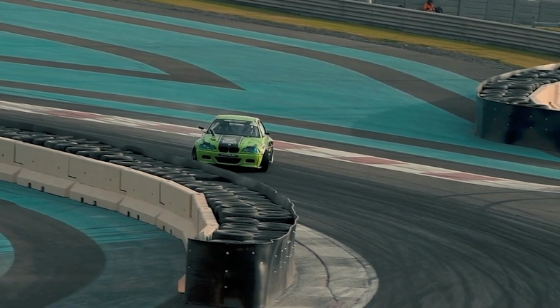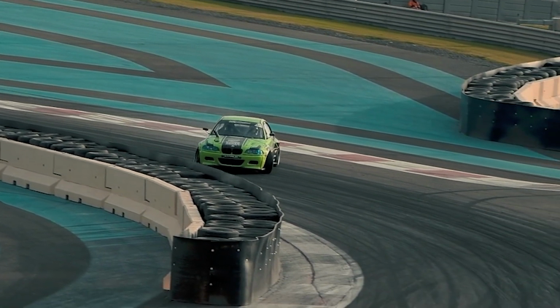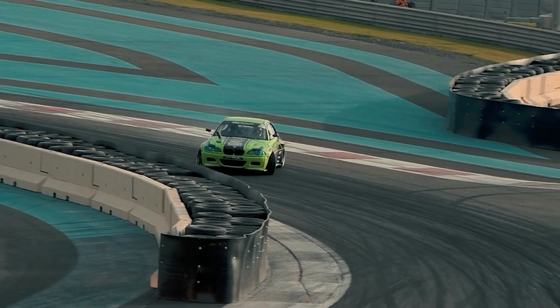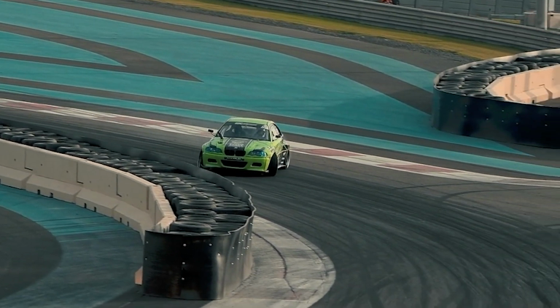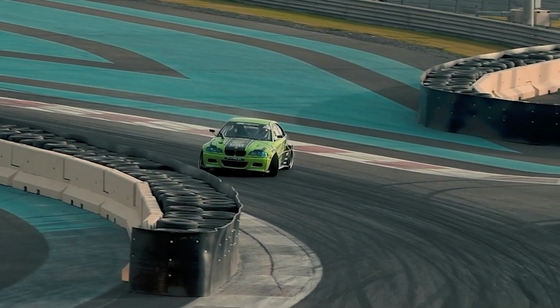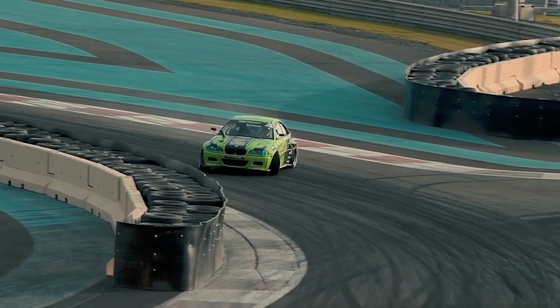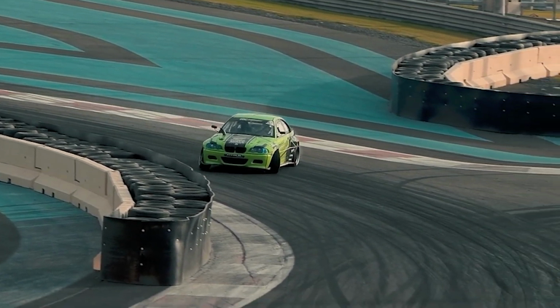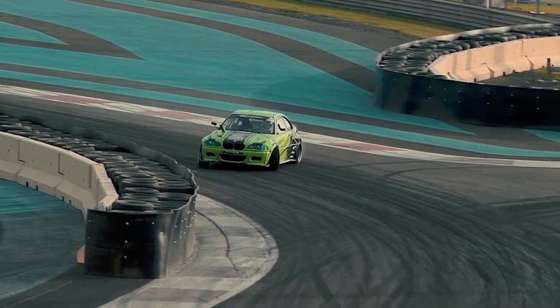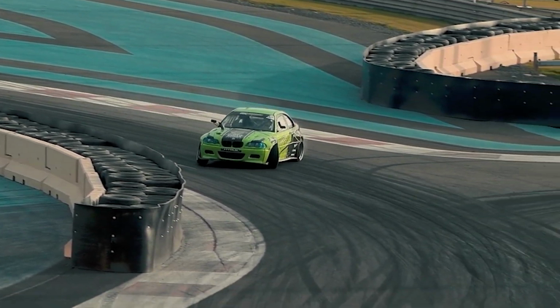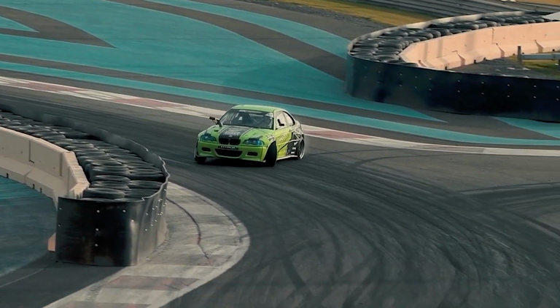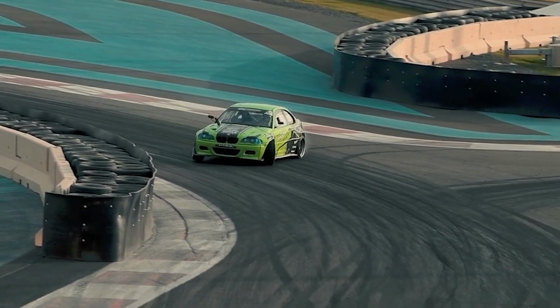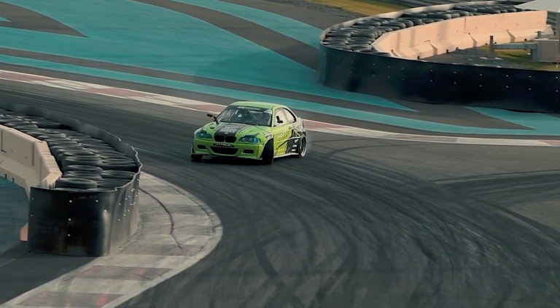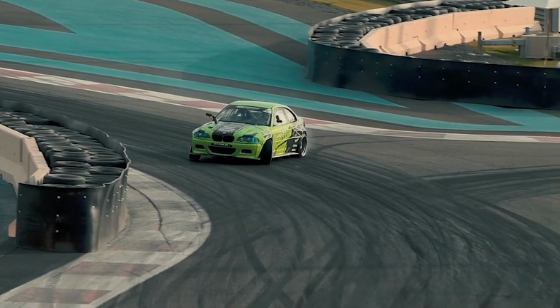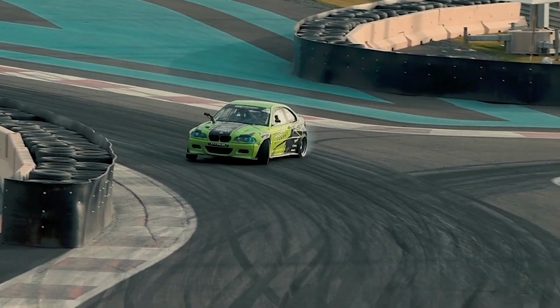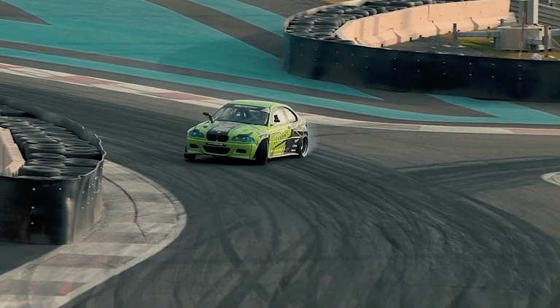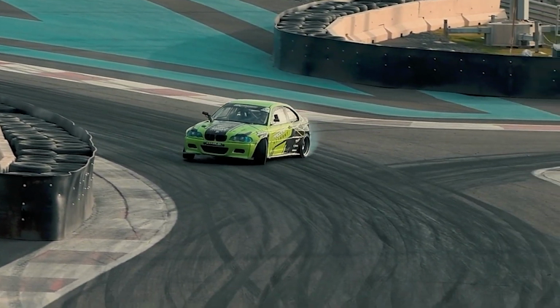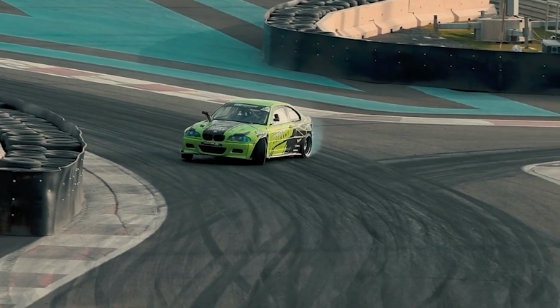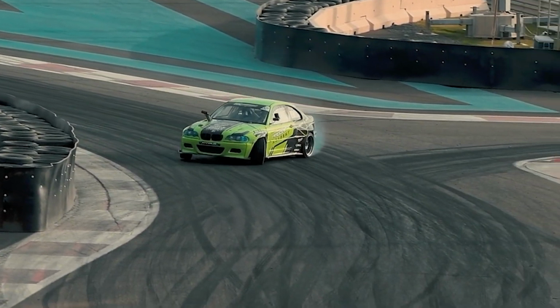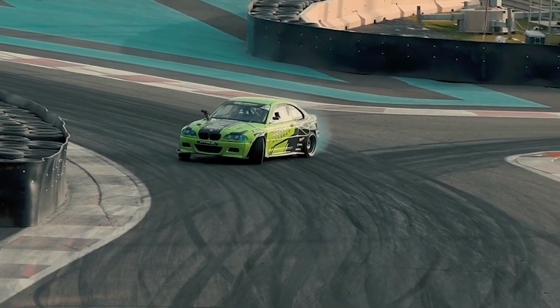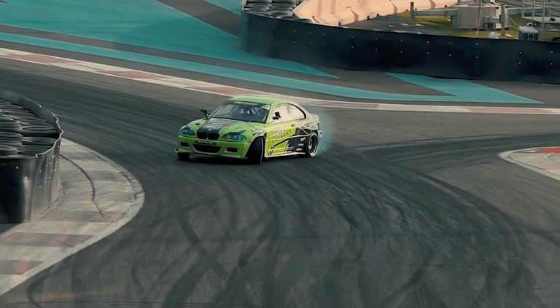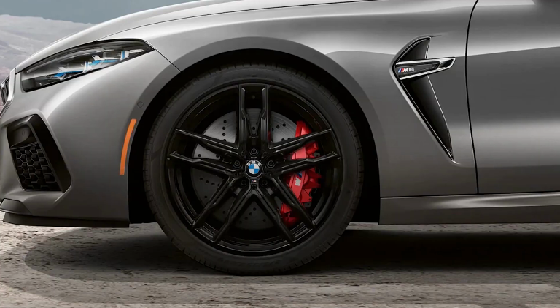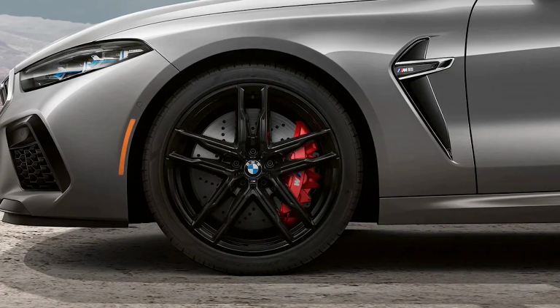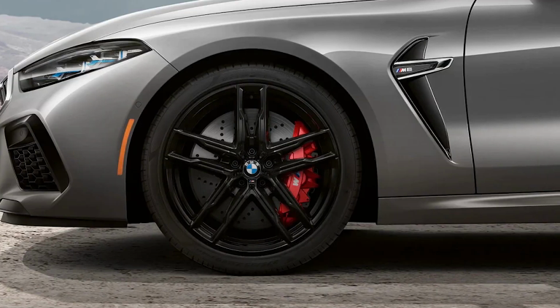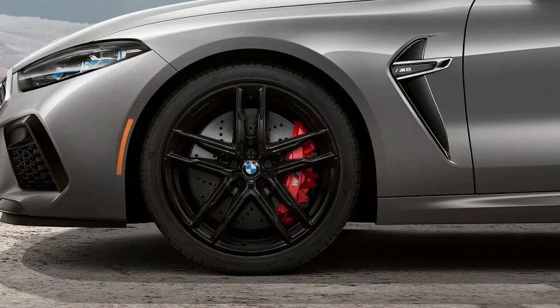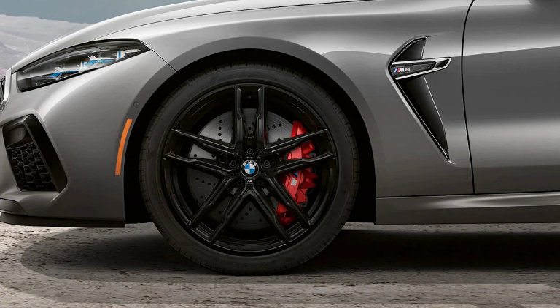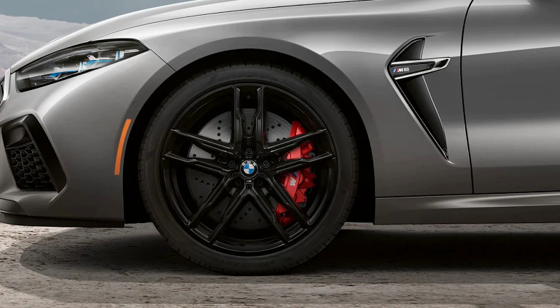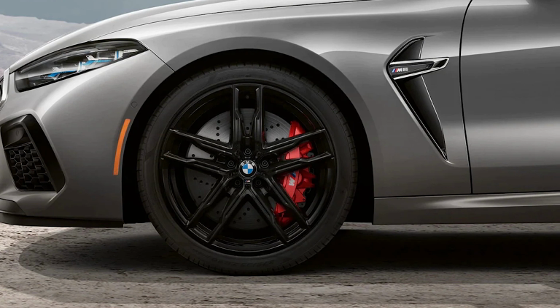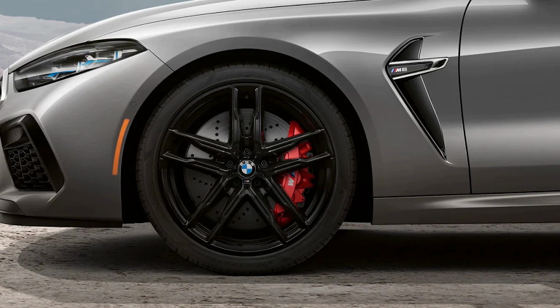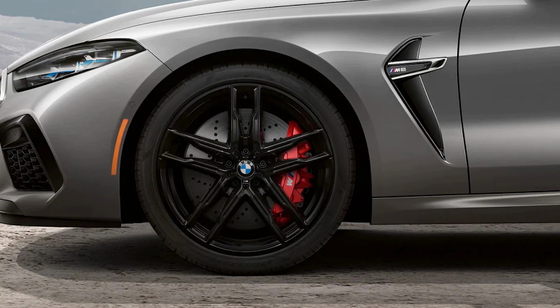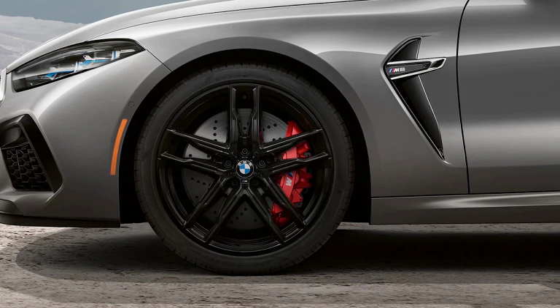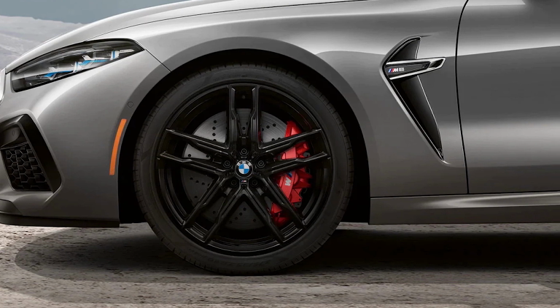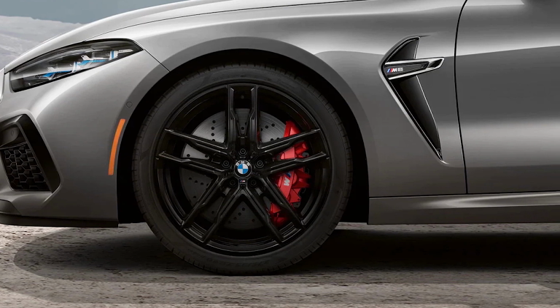Don't confuse run flat tires with self-sealing tires. Self-sealing tires are conventional tires with a layer of sealant that coats the inside of the tire over the tread area.